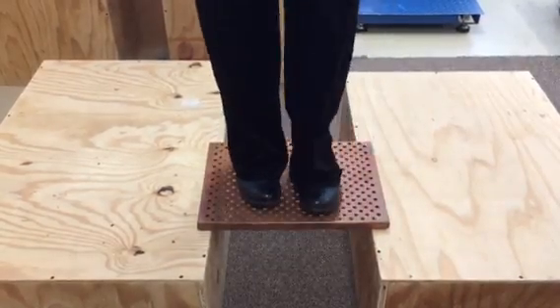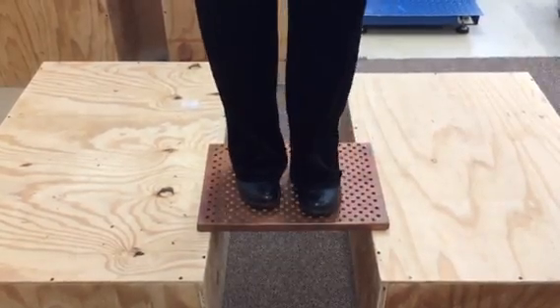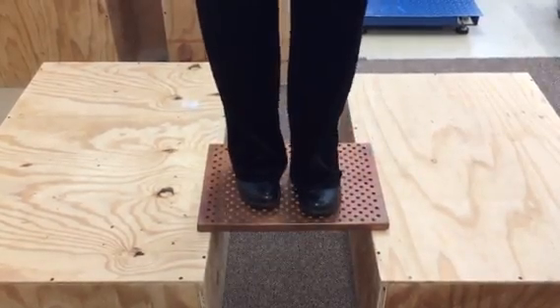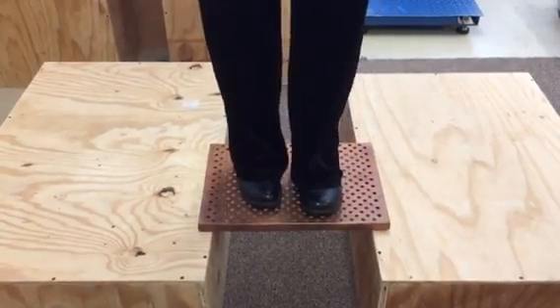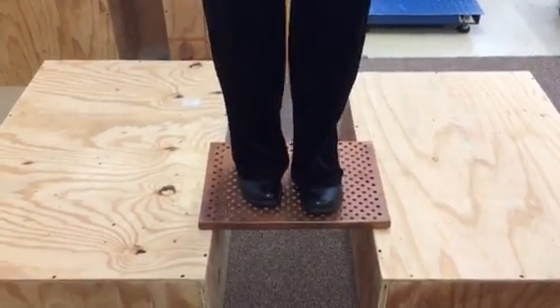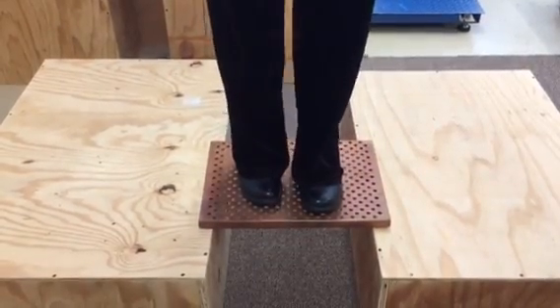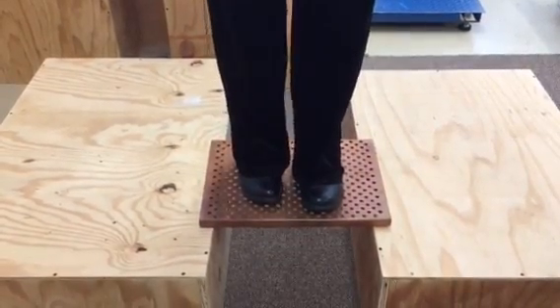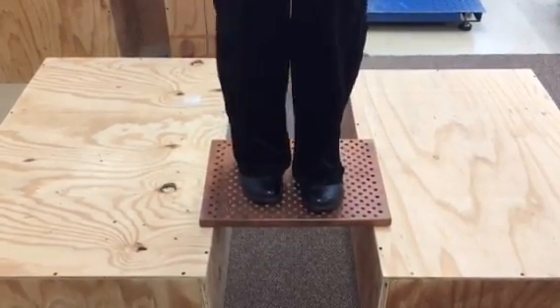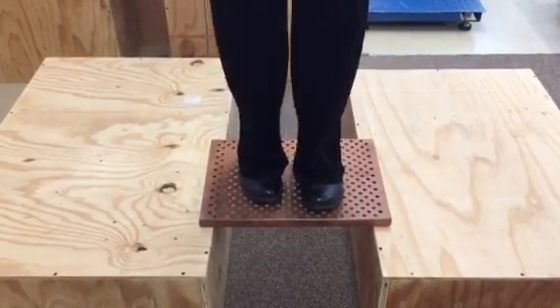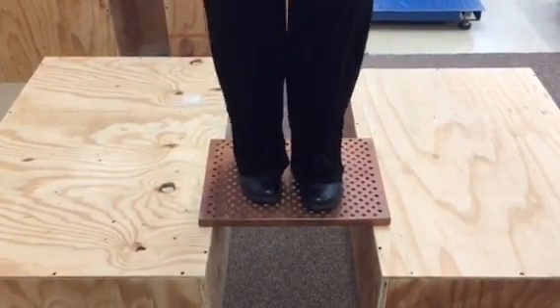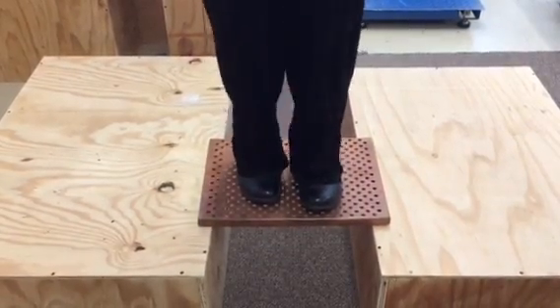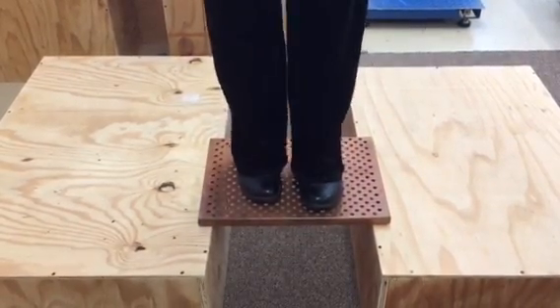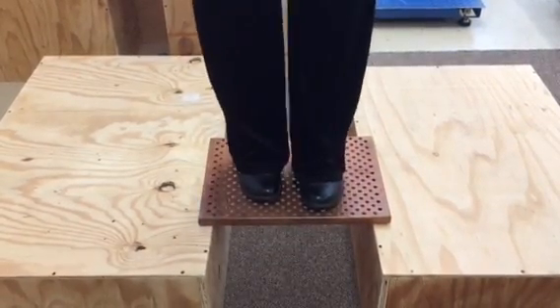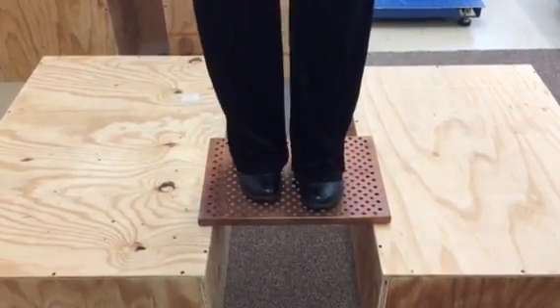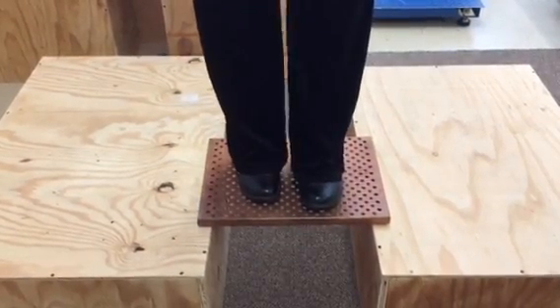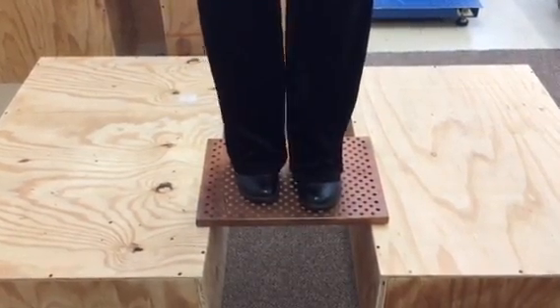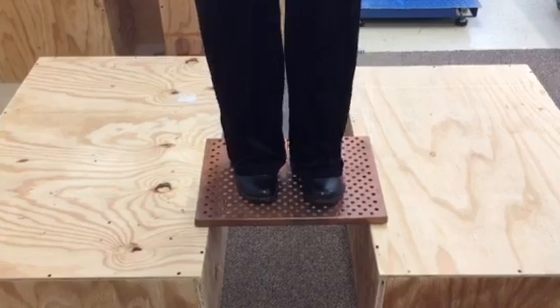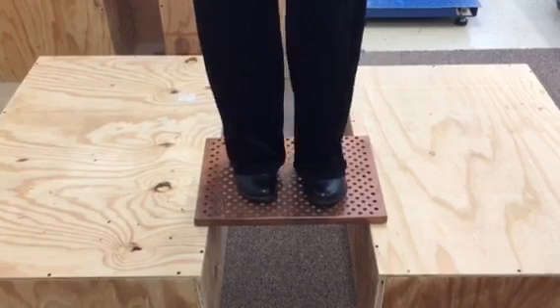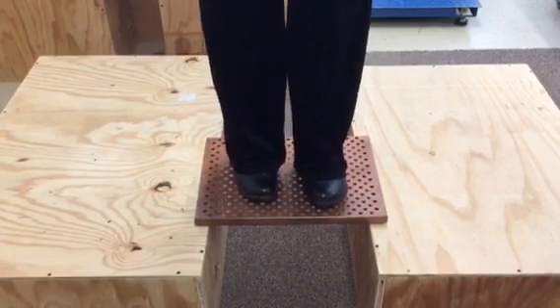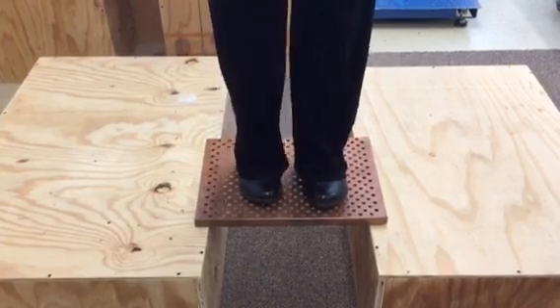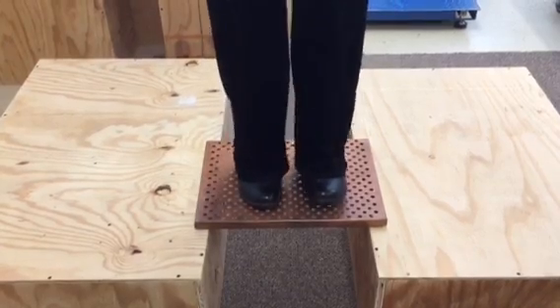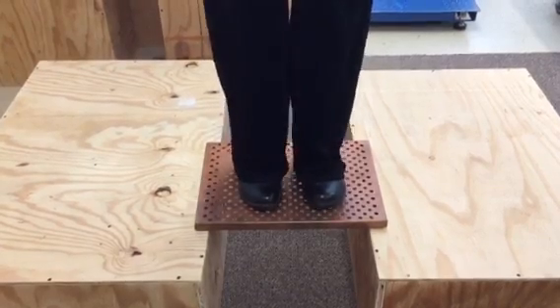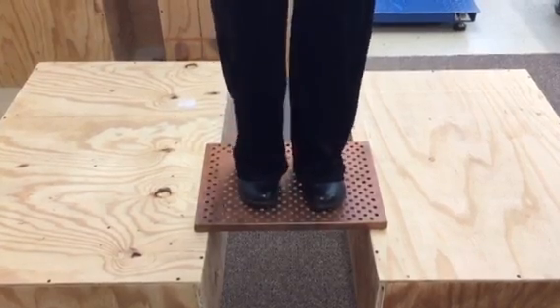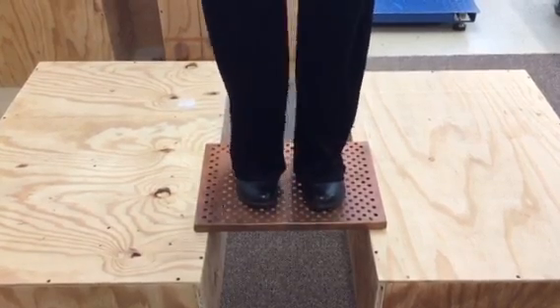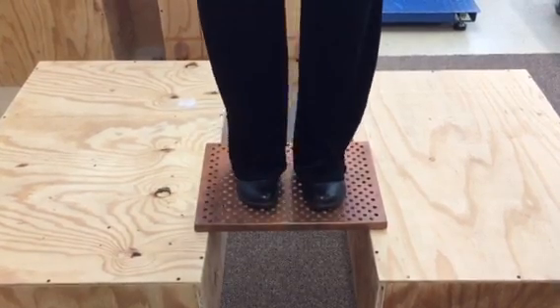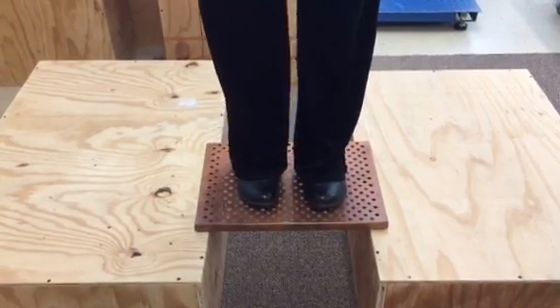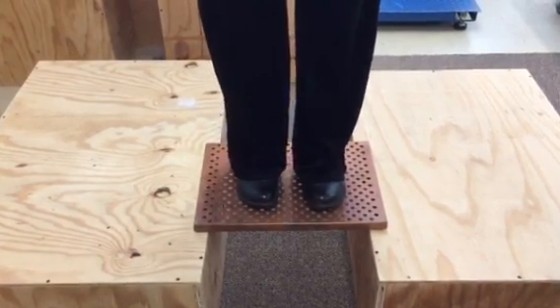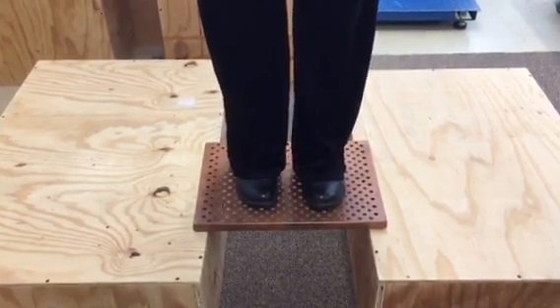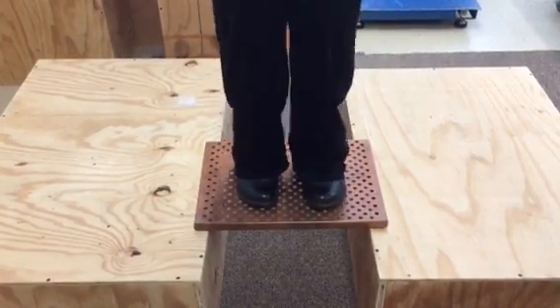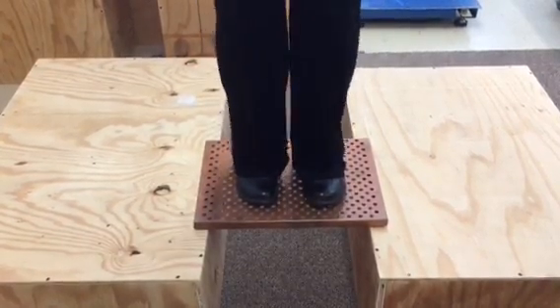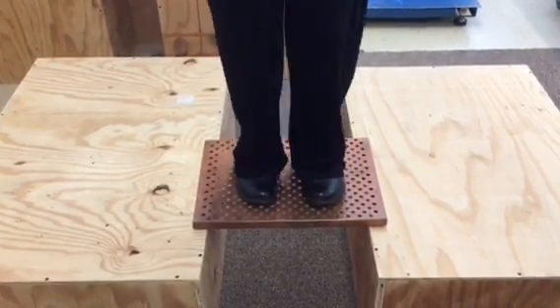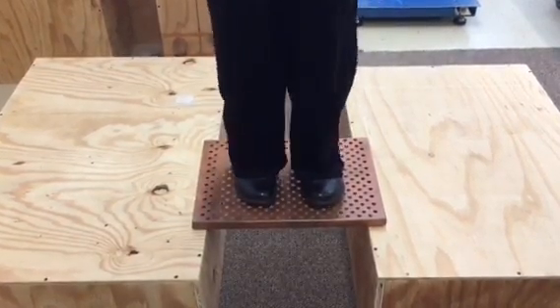Look at that — it doesn't even flinch. Nothing, nothing at all. Can't do that with anybody else's copper.